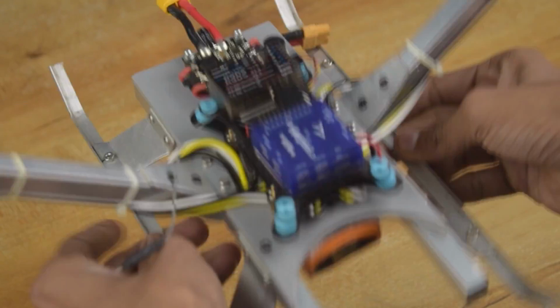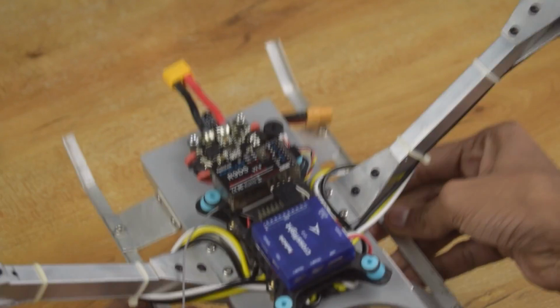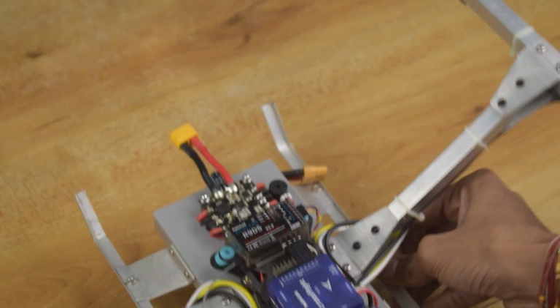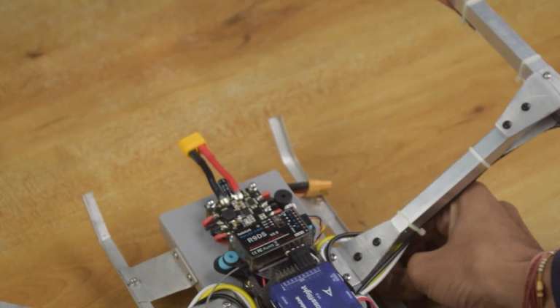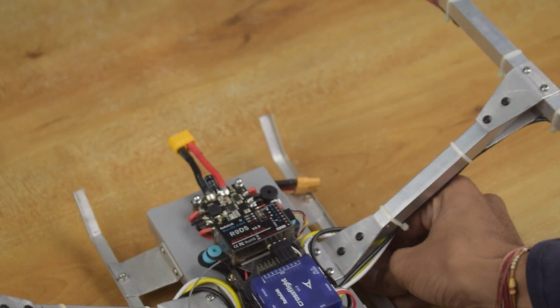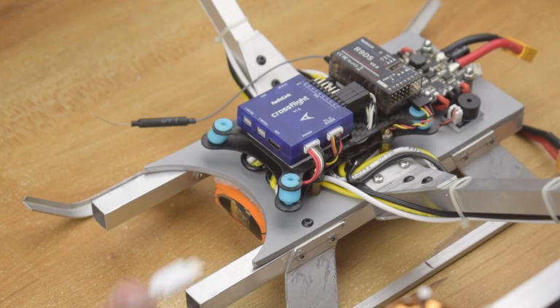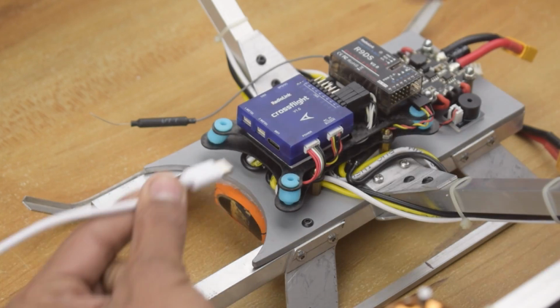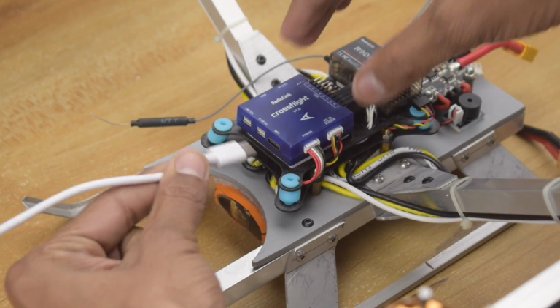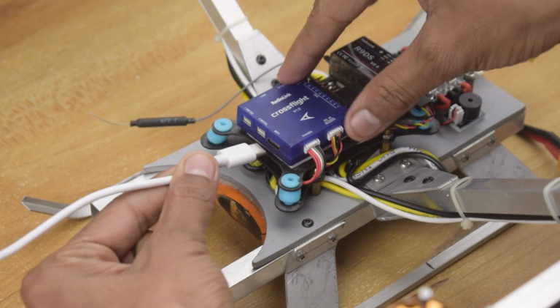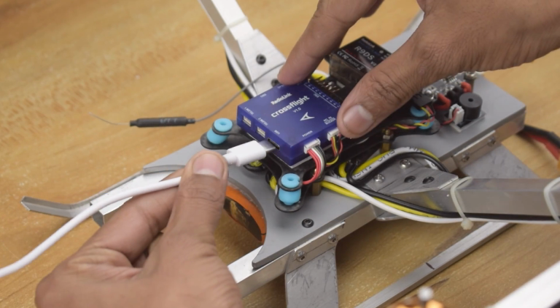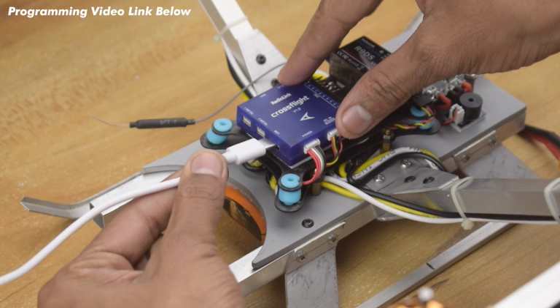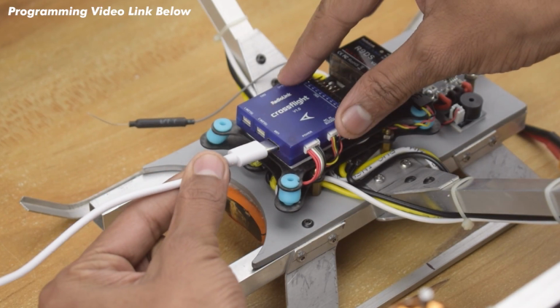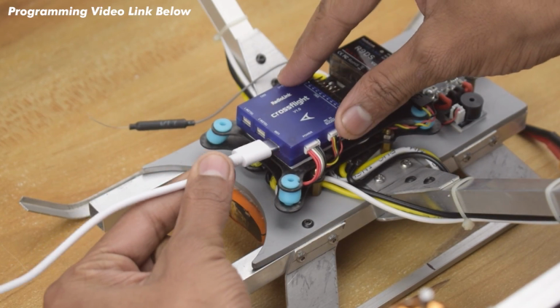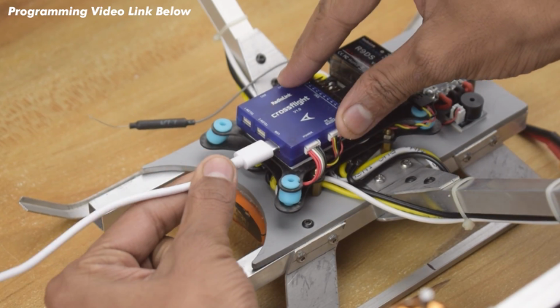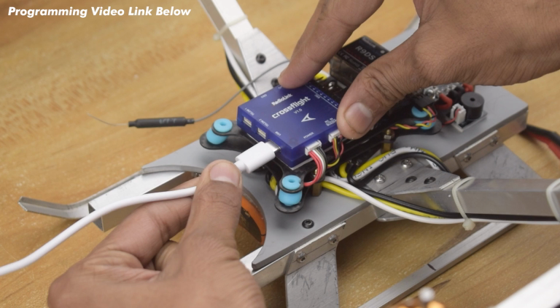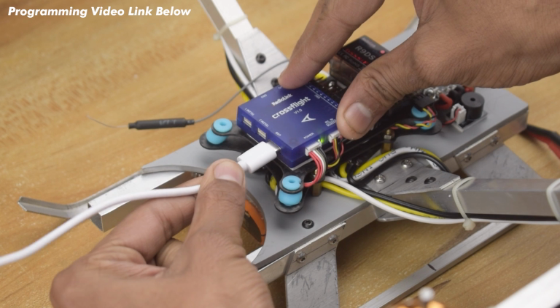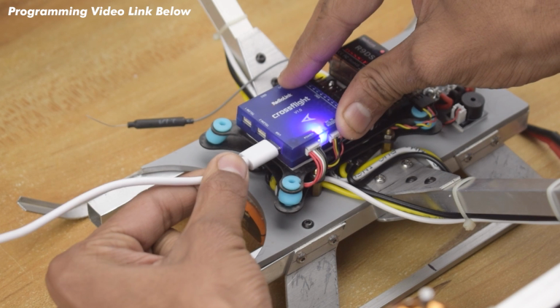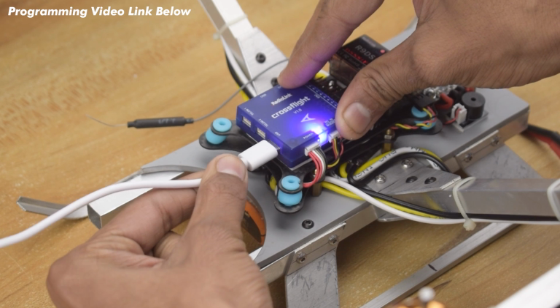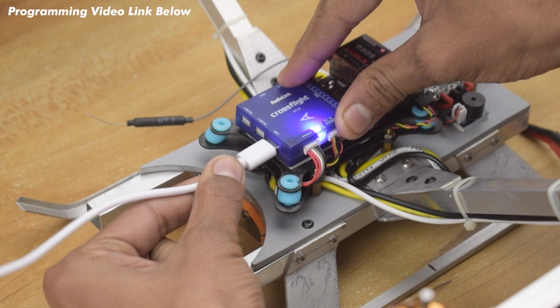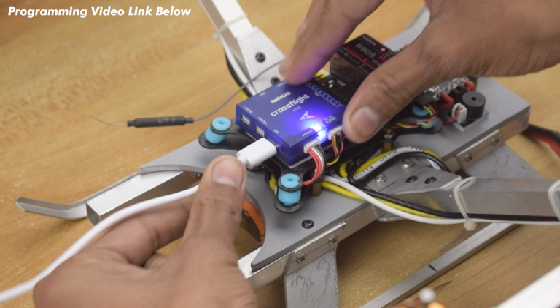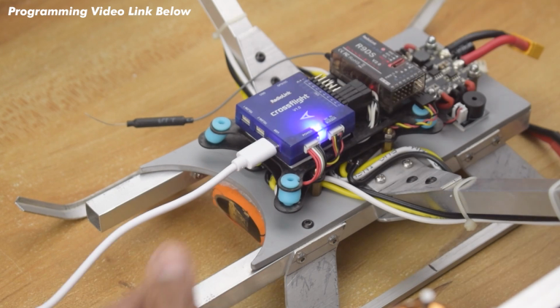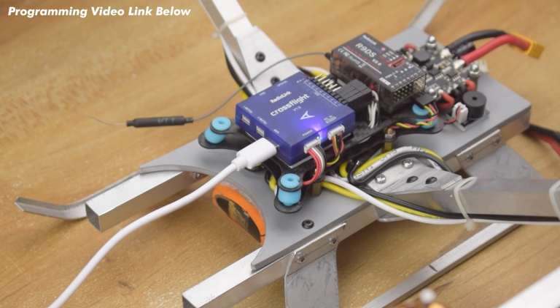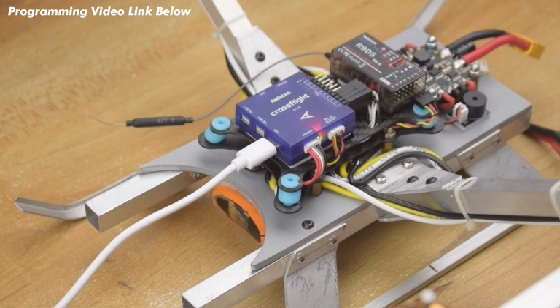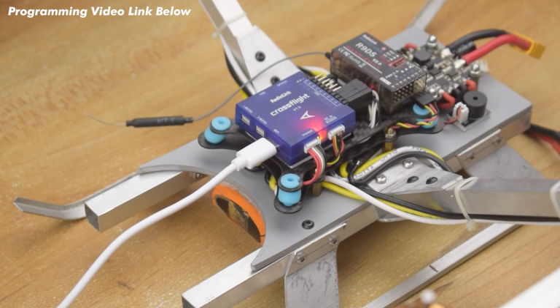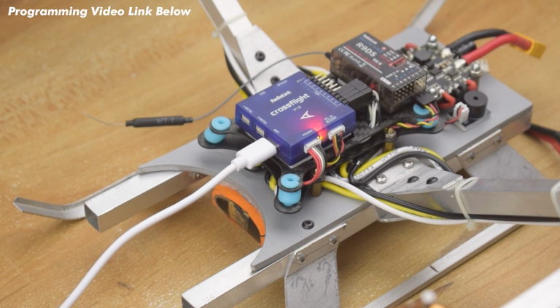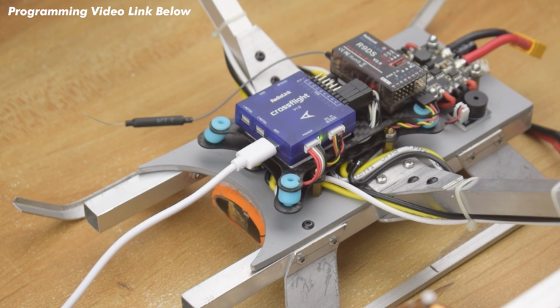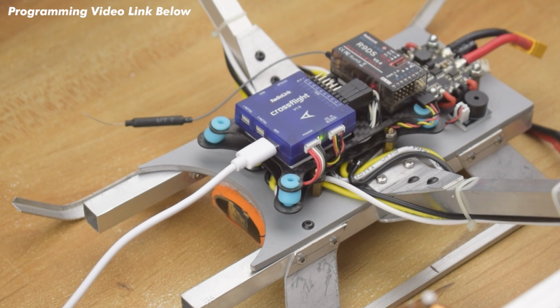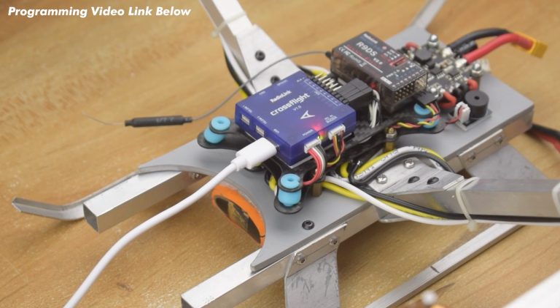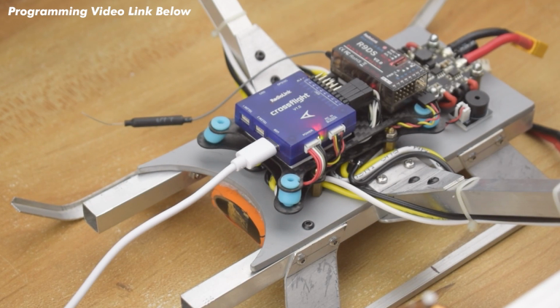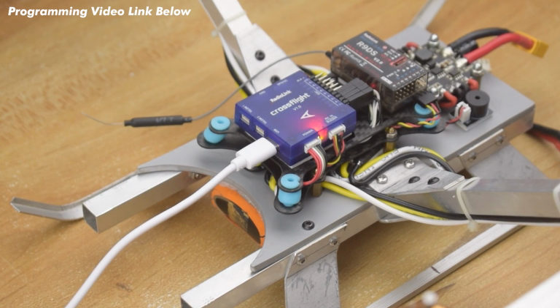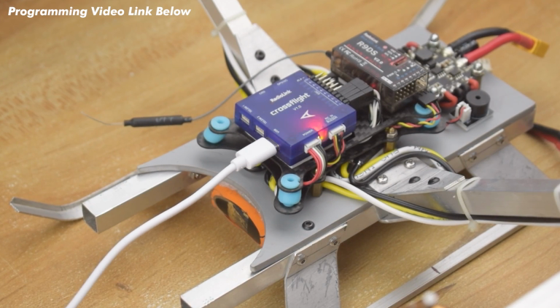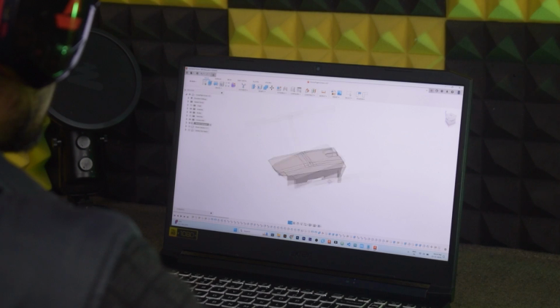As I don't want to make the video boring, I made a separate programming video and the video link is available in the description.